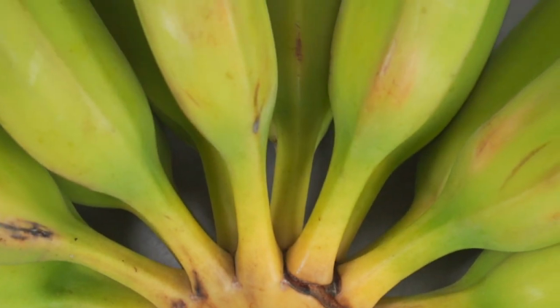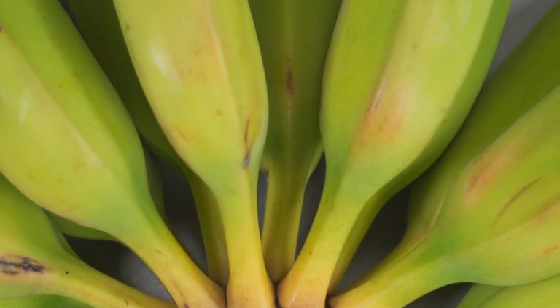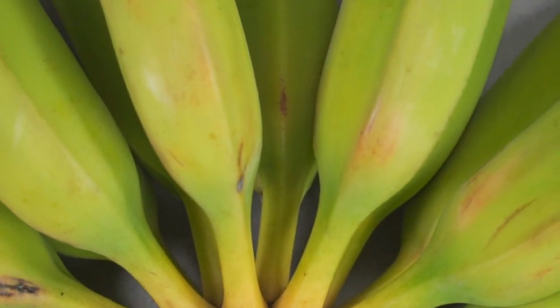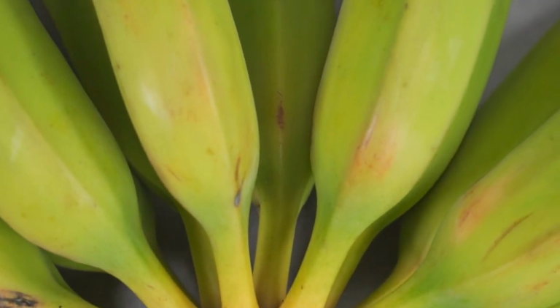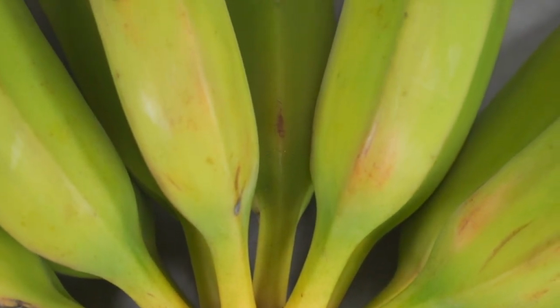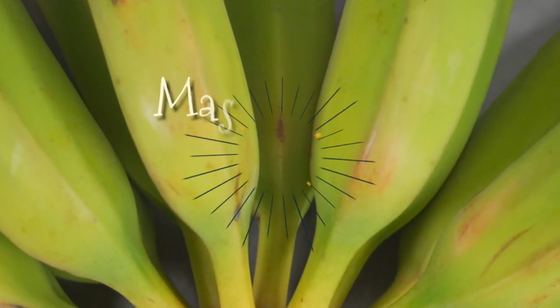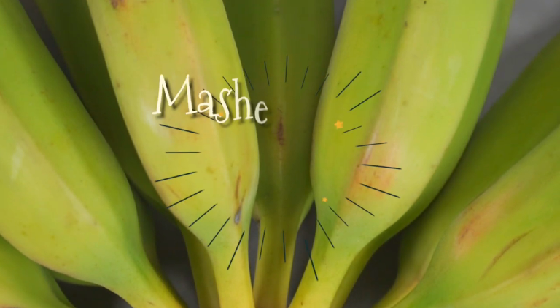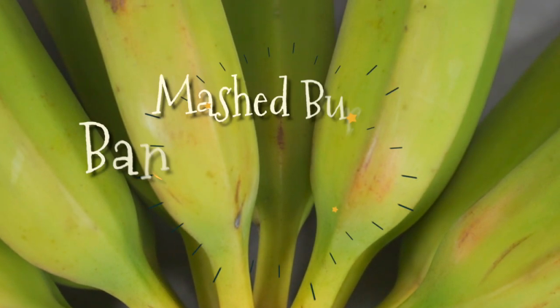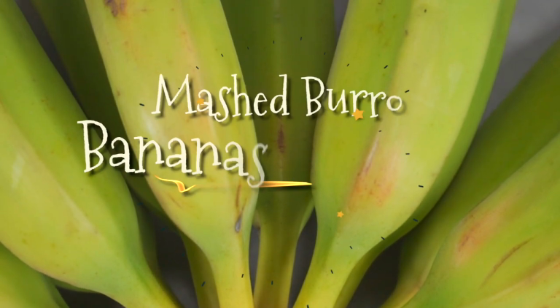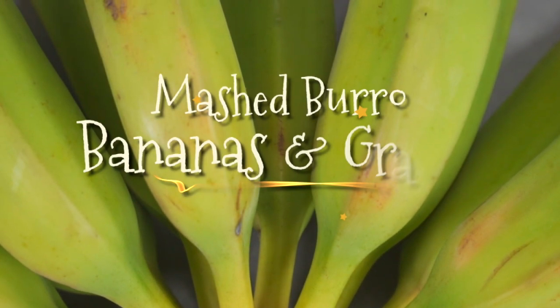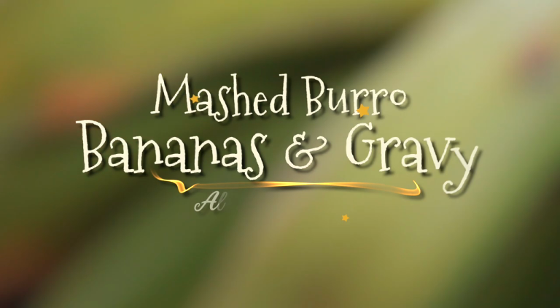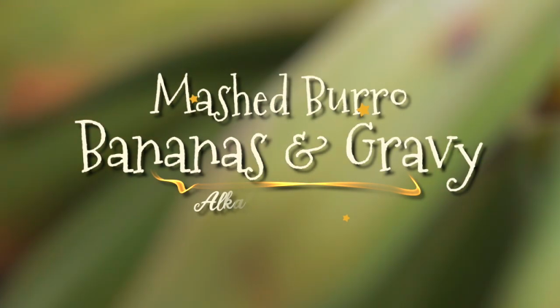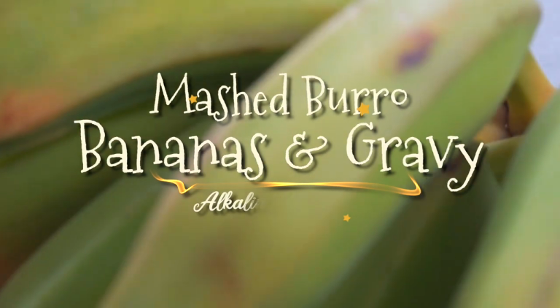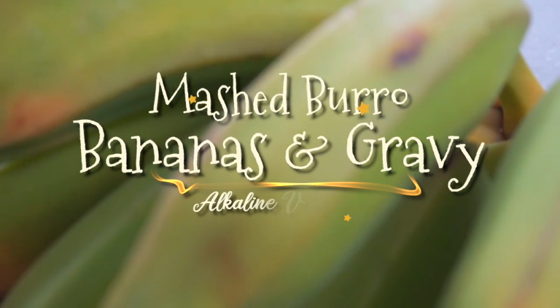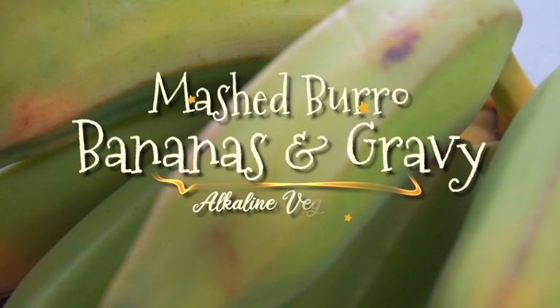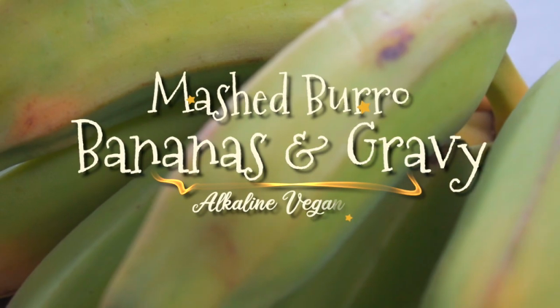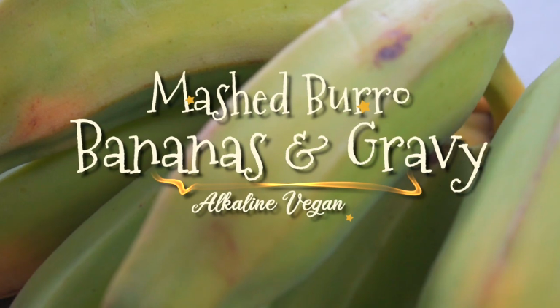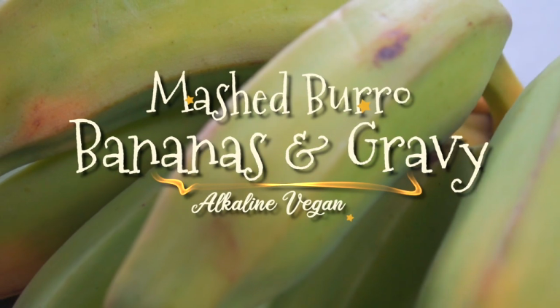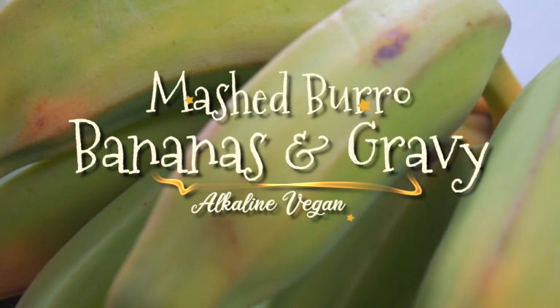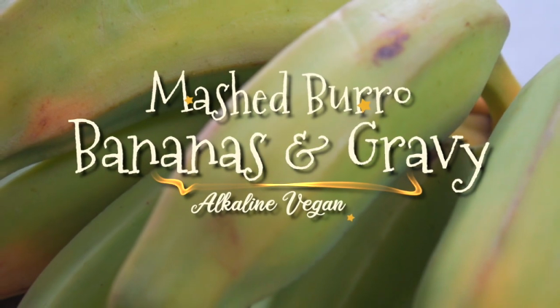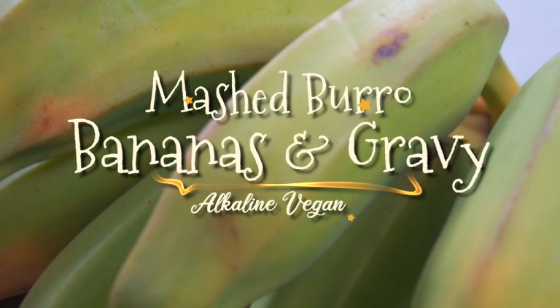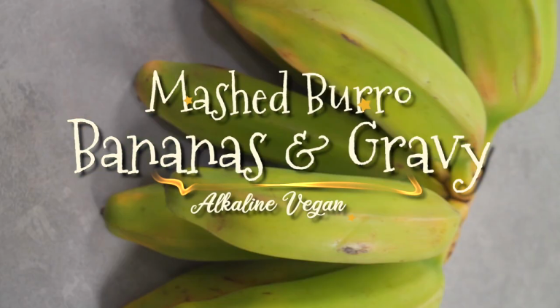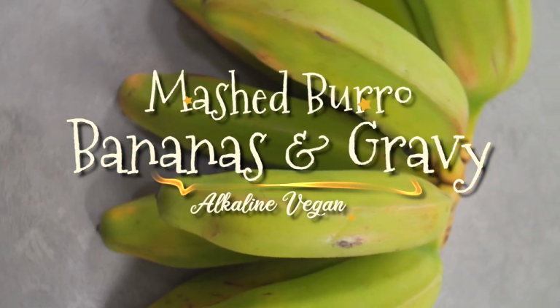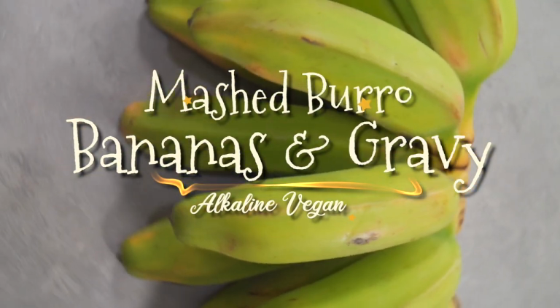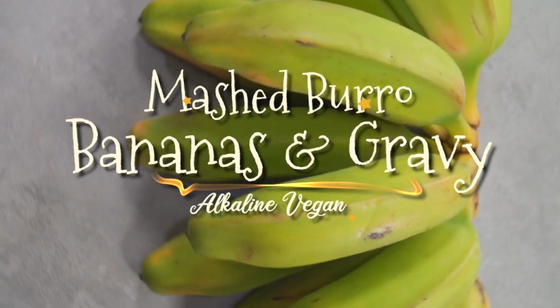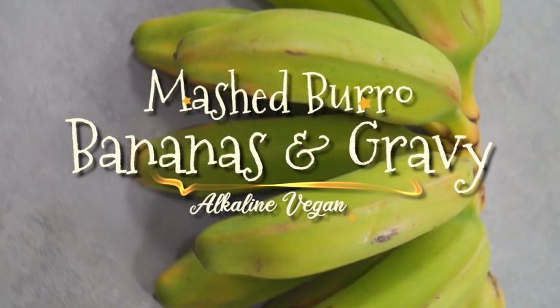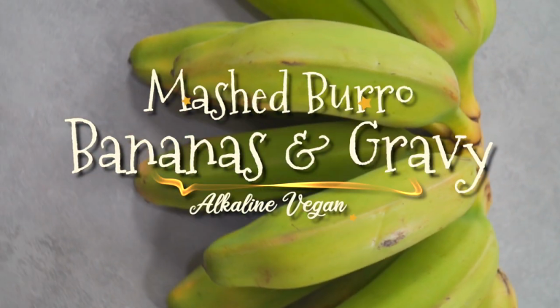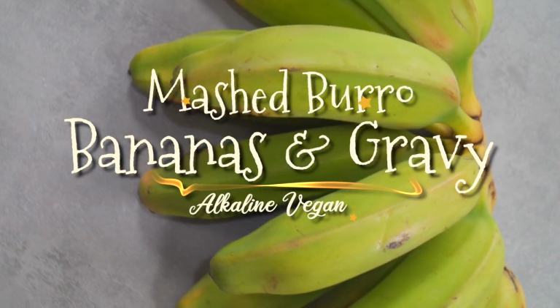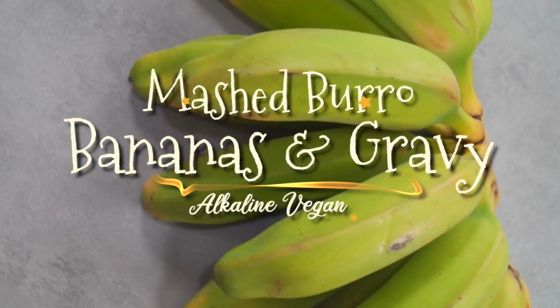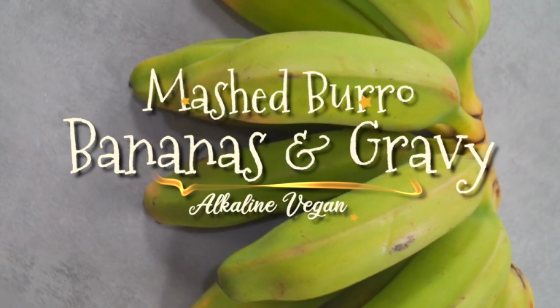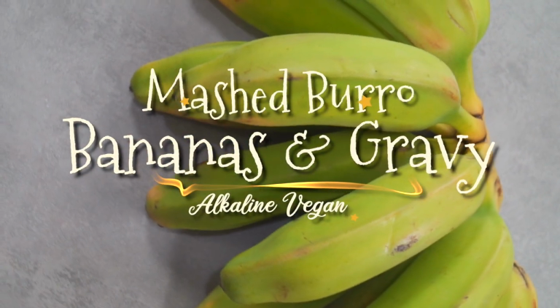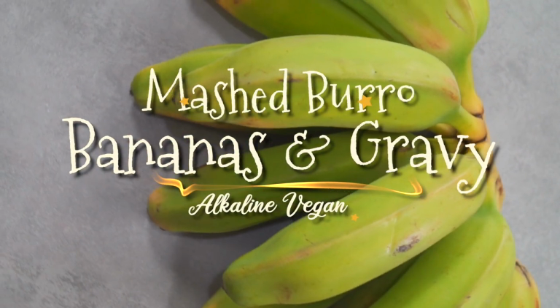Hello, today we'll be making some Alkaline Vegan Mashed Burro Bananas and Gravy. Let's get started.